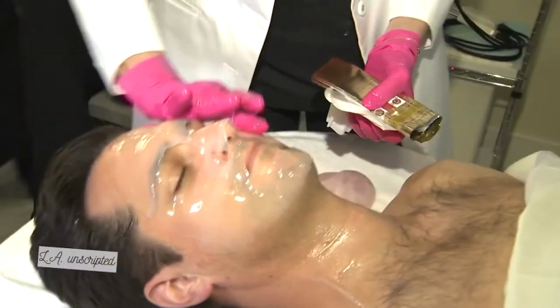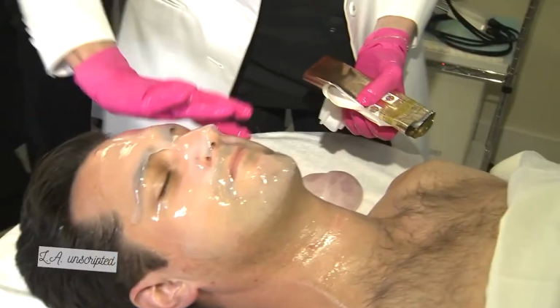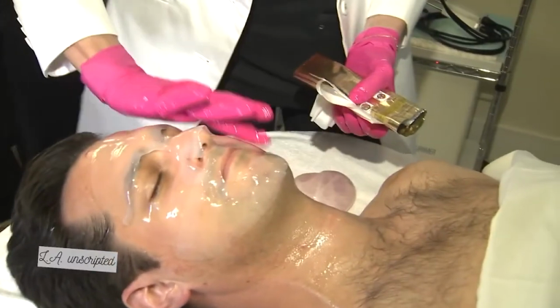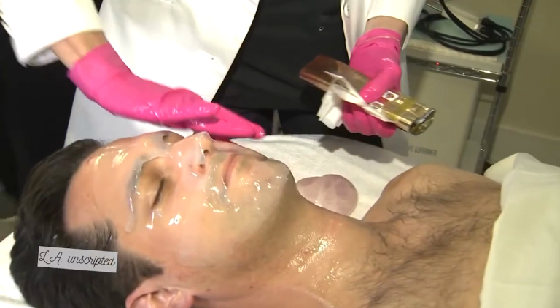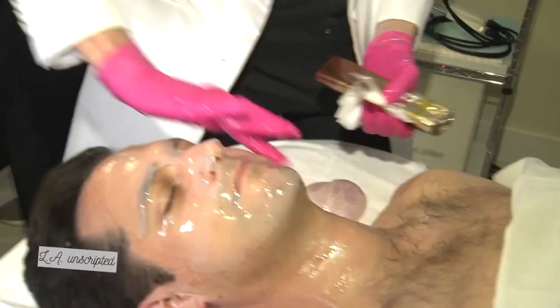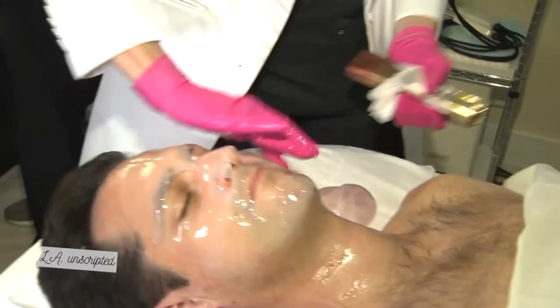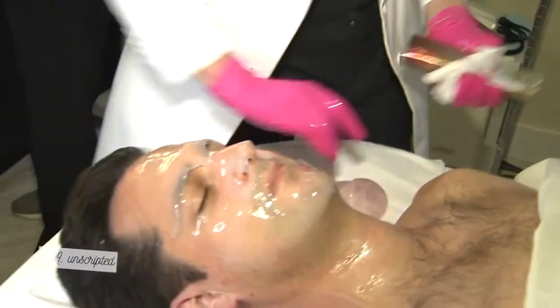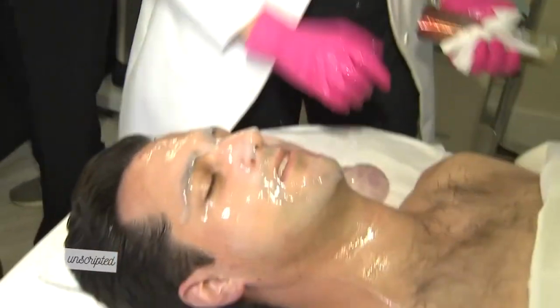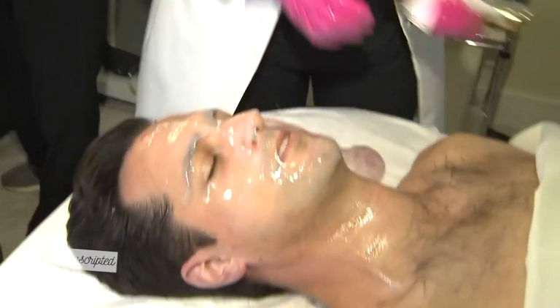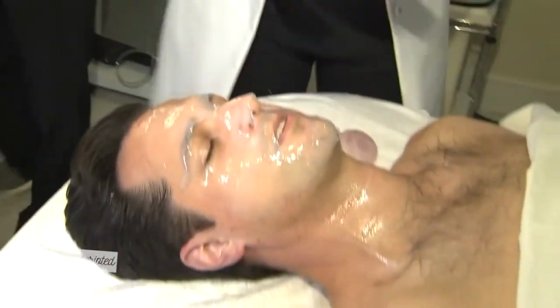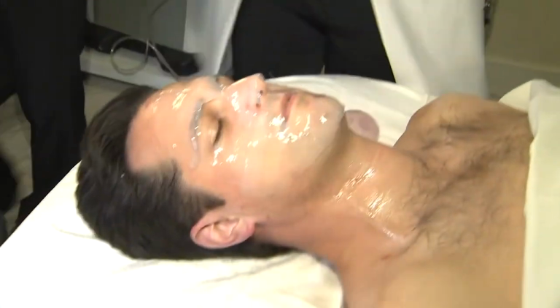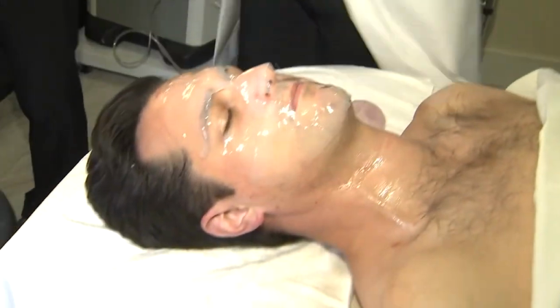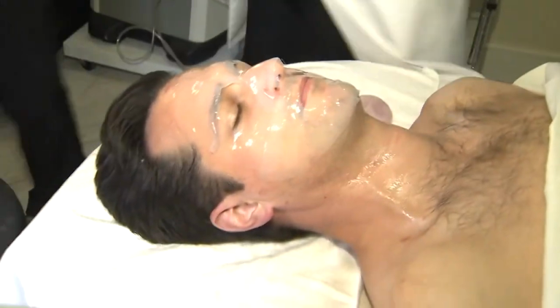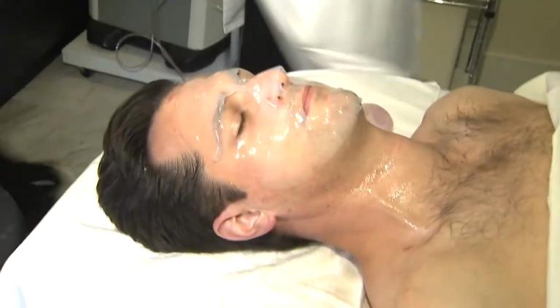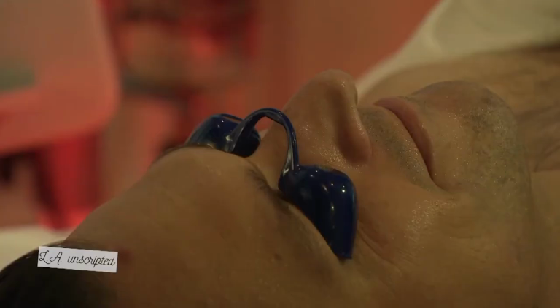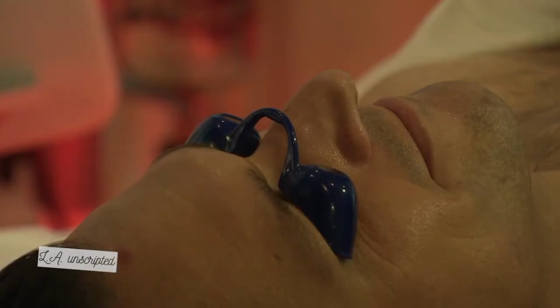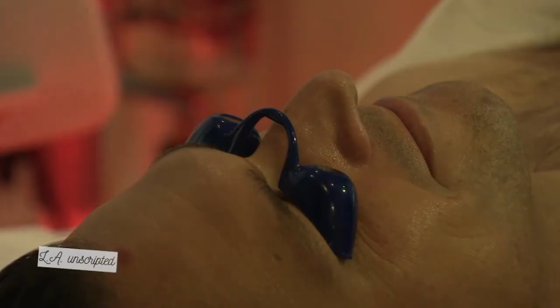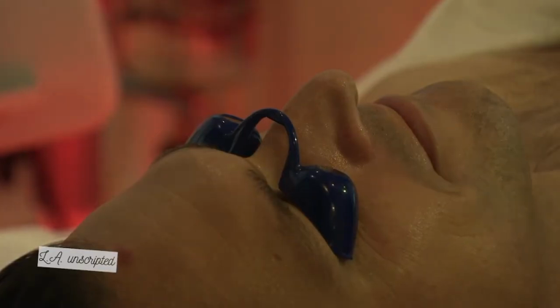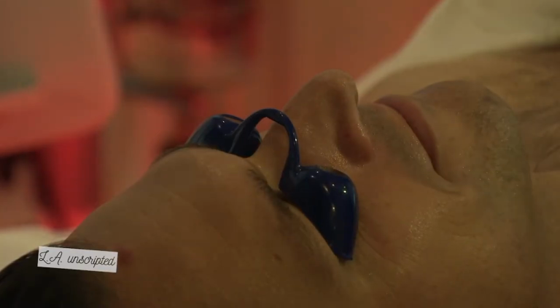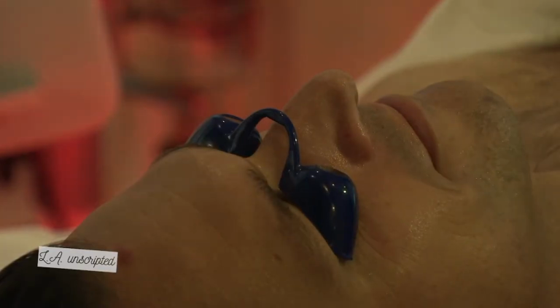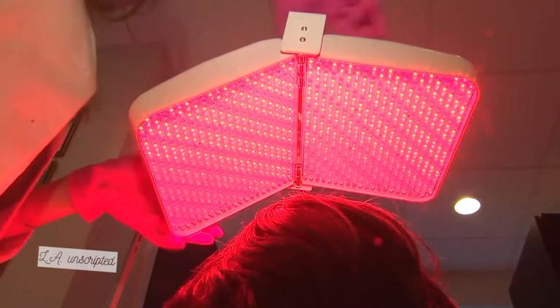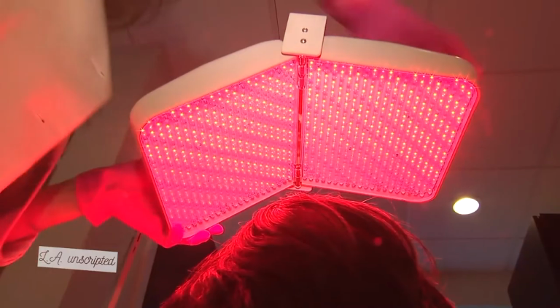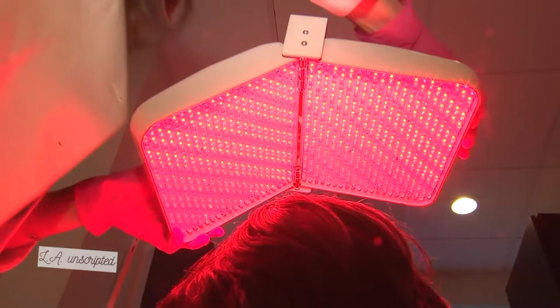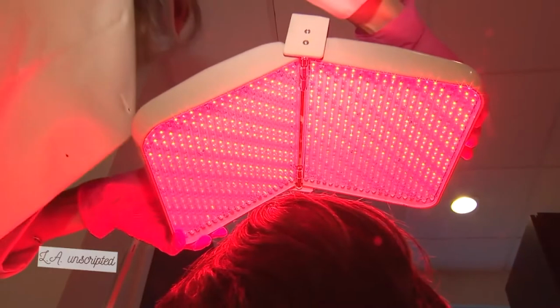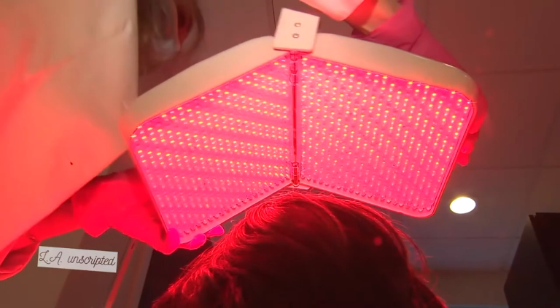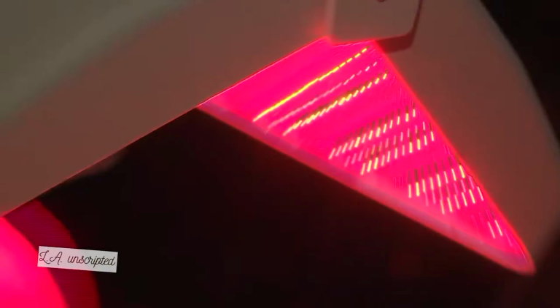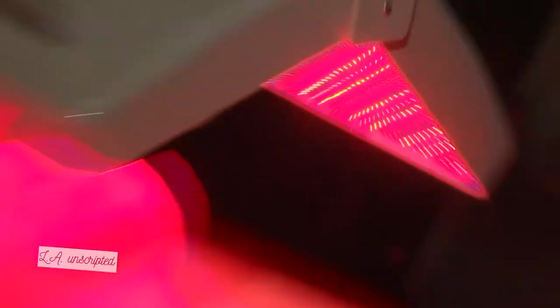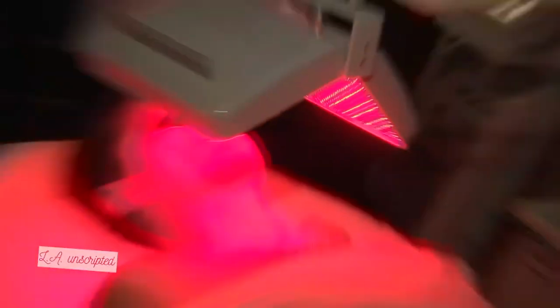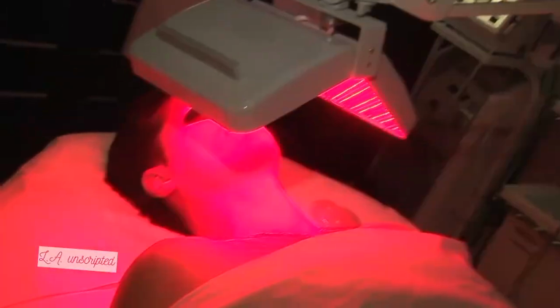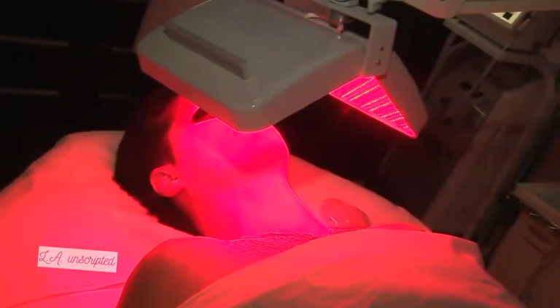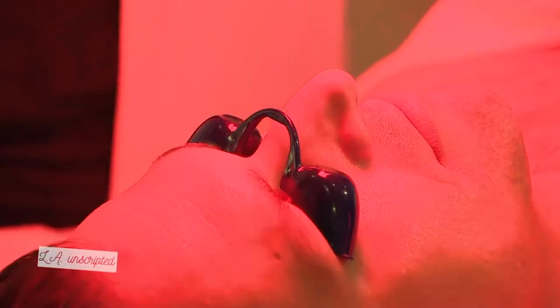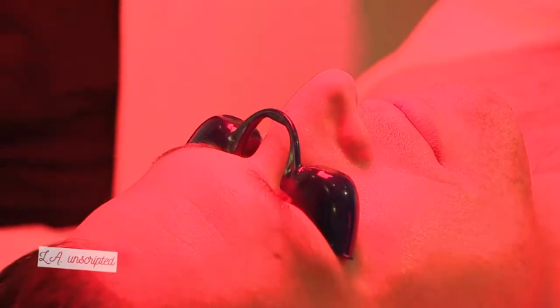Follow that up with a snail secretion mask. Feel good? Feels great. But my treatment for the day didn't stop there.